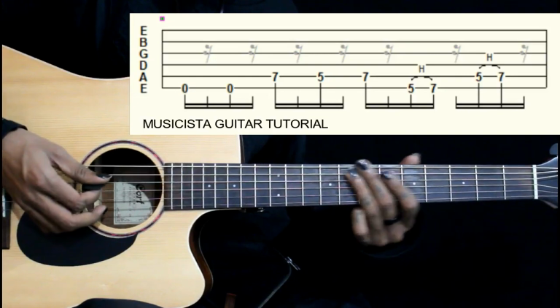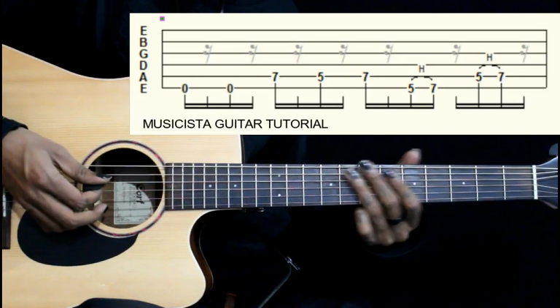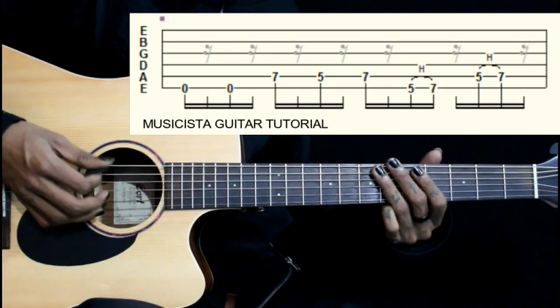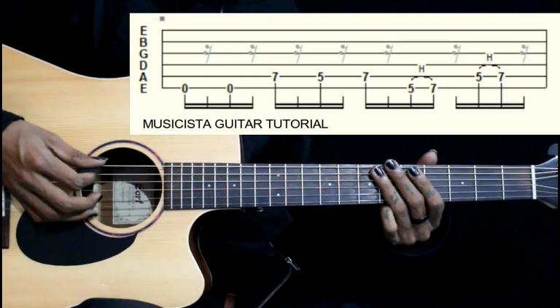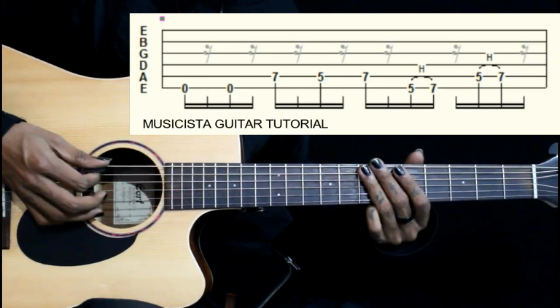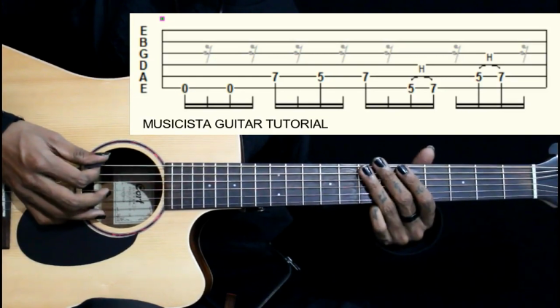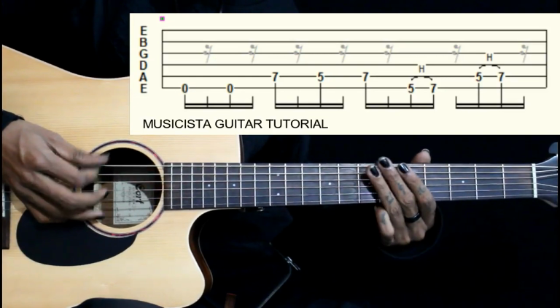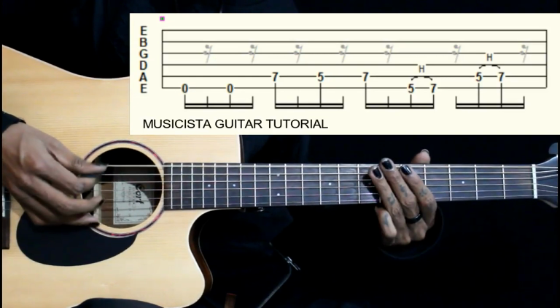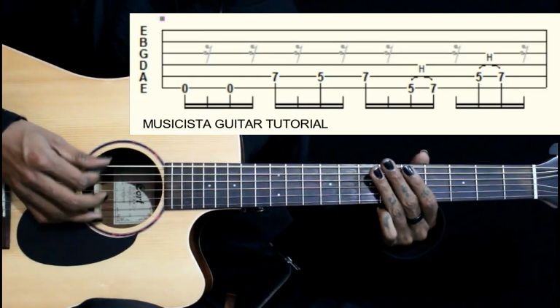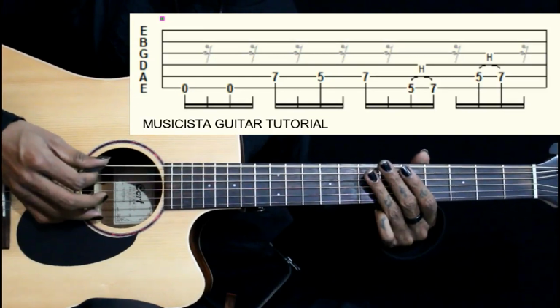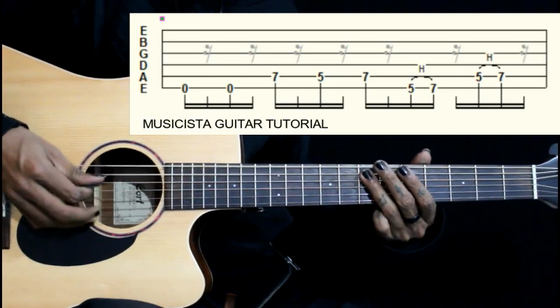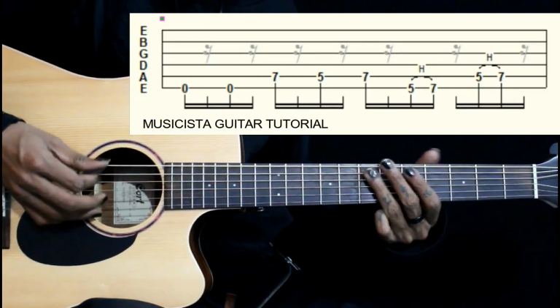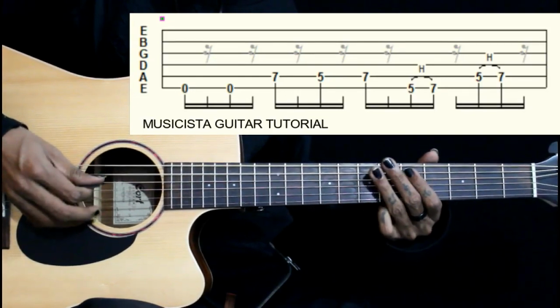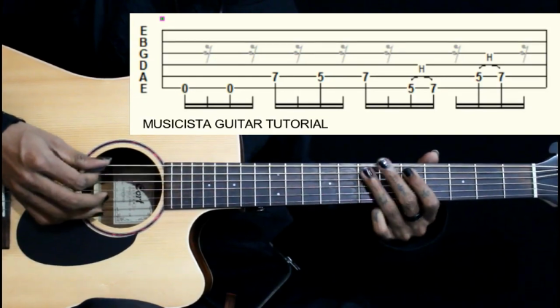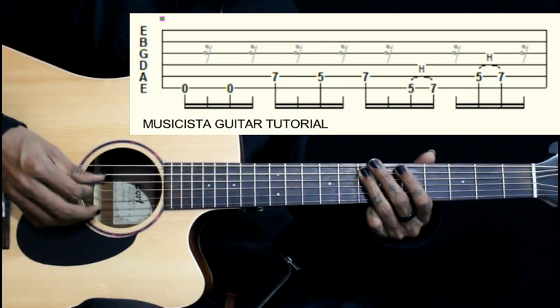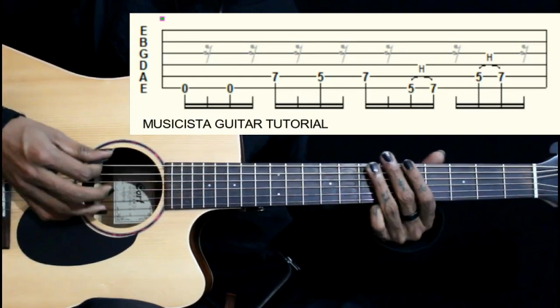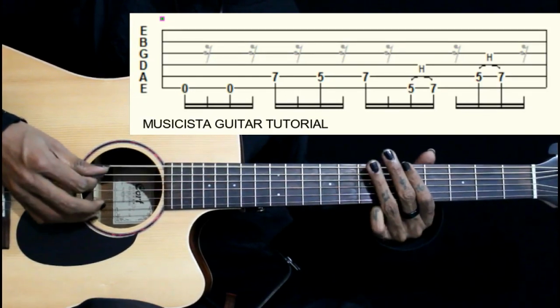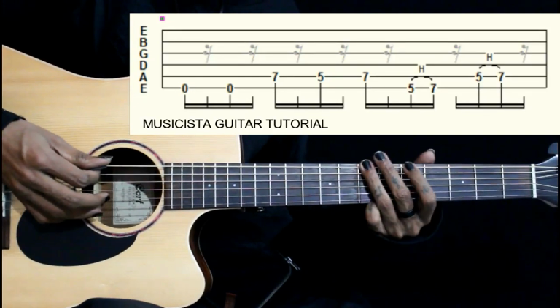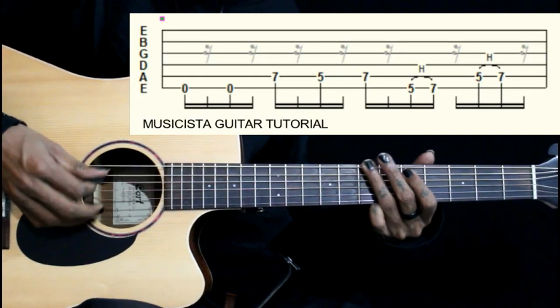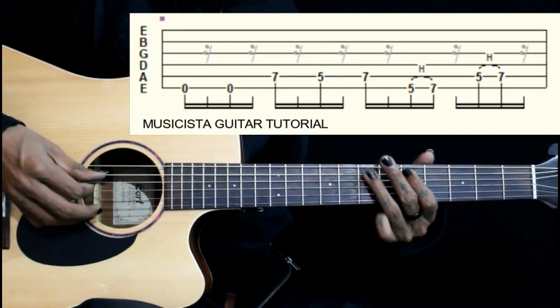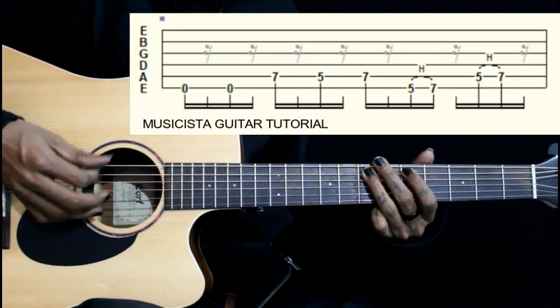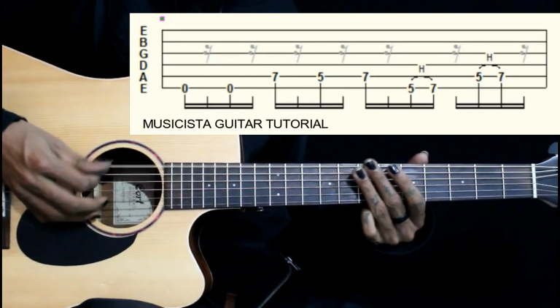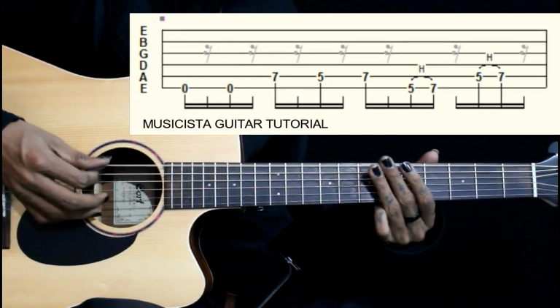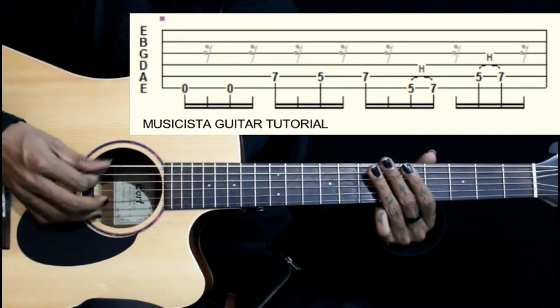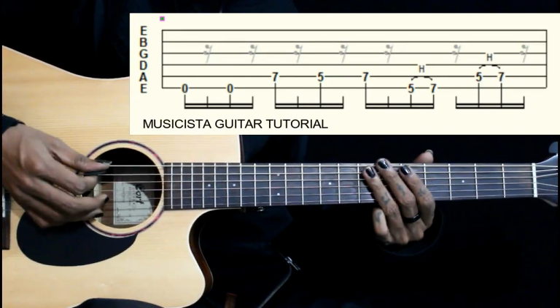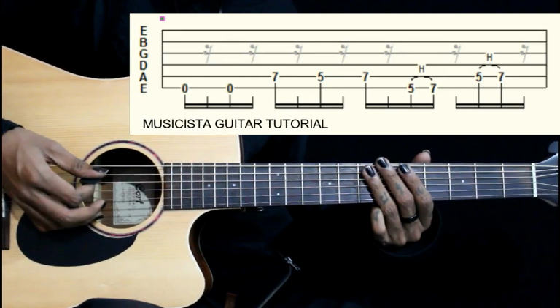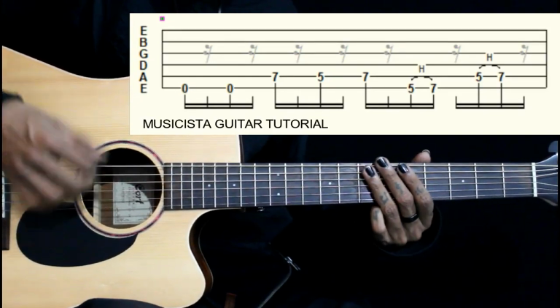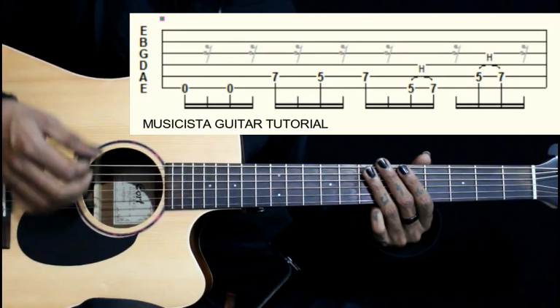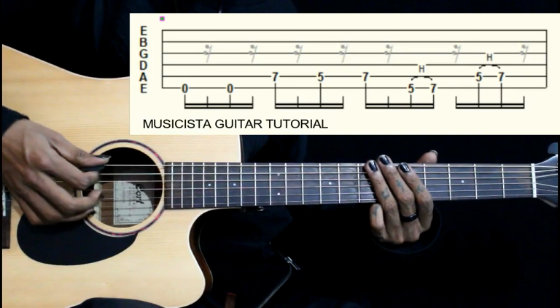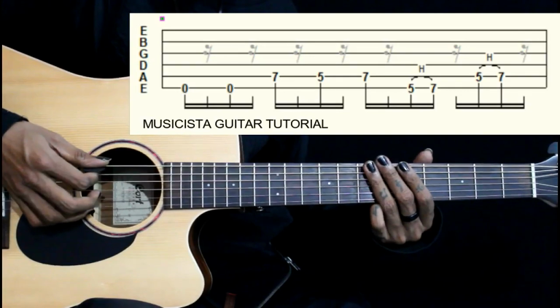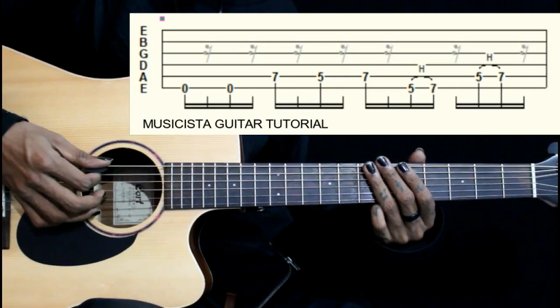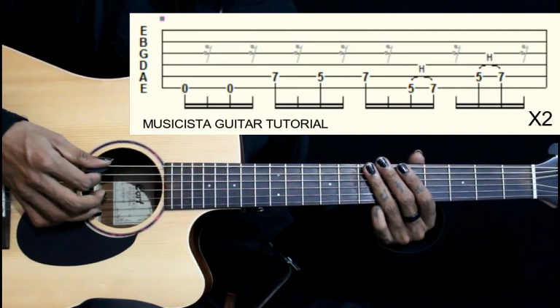So the whole lick. Again we repeat the same thing.